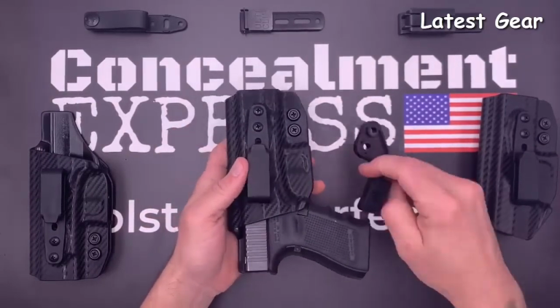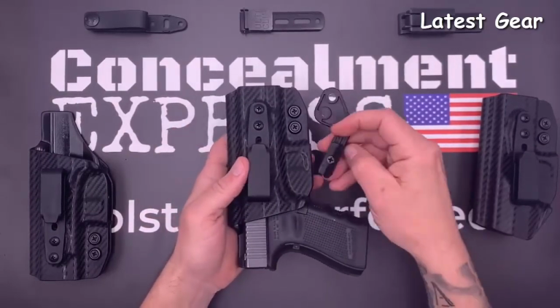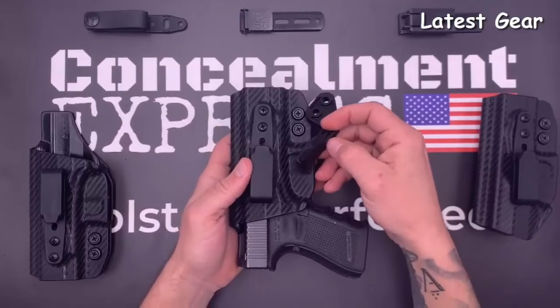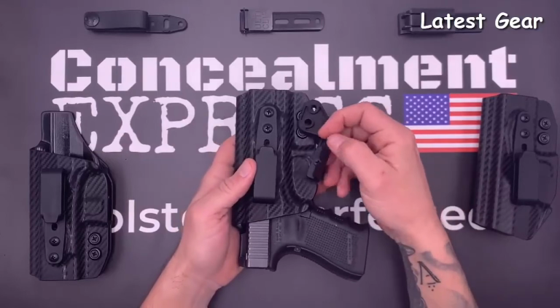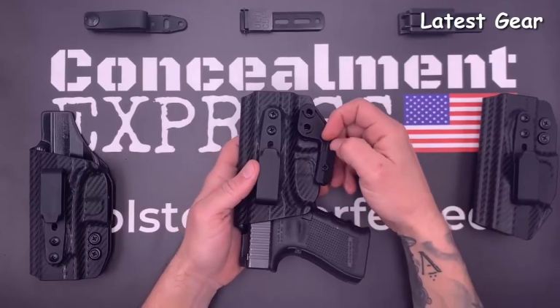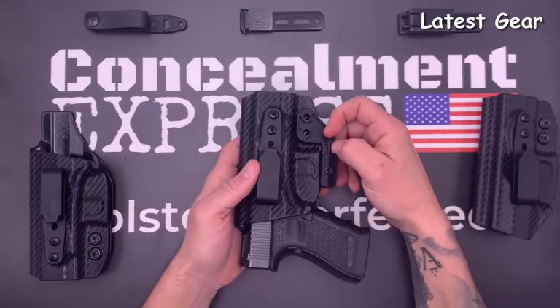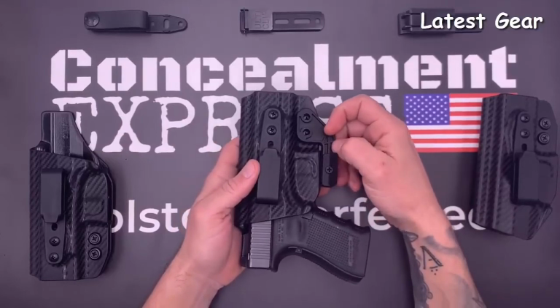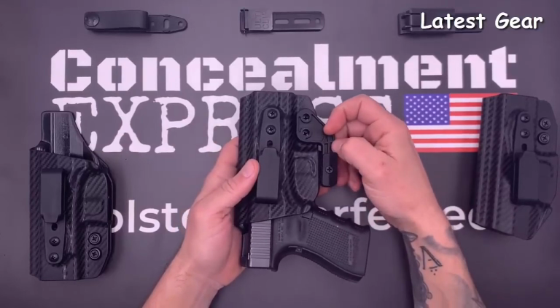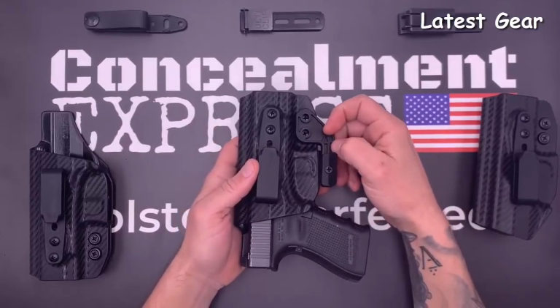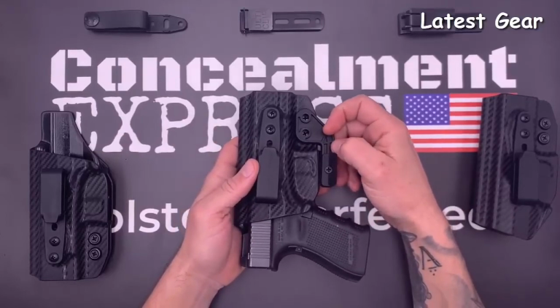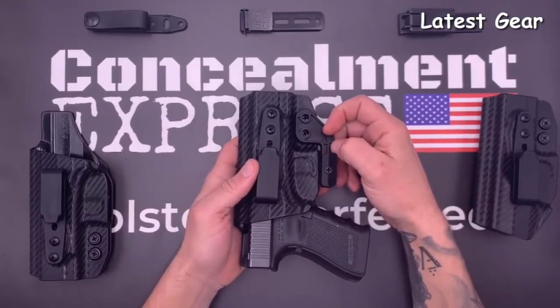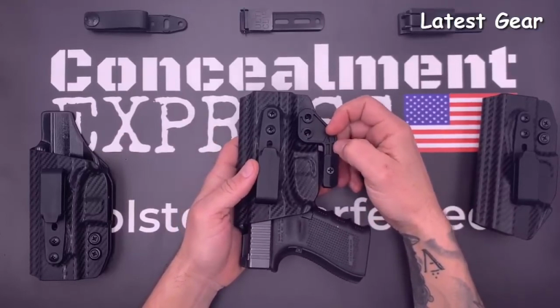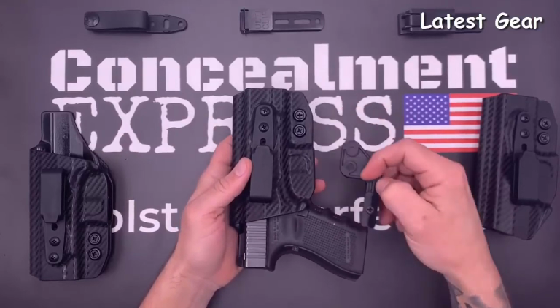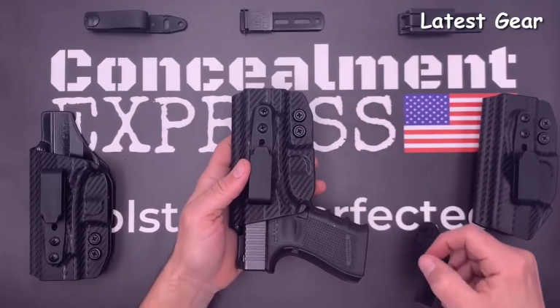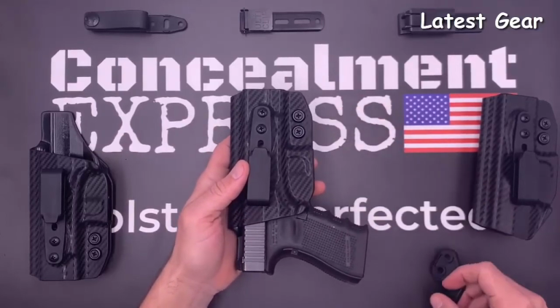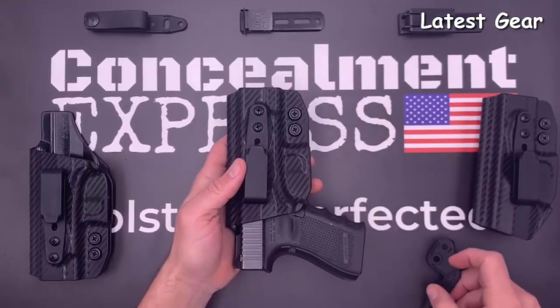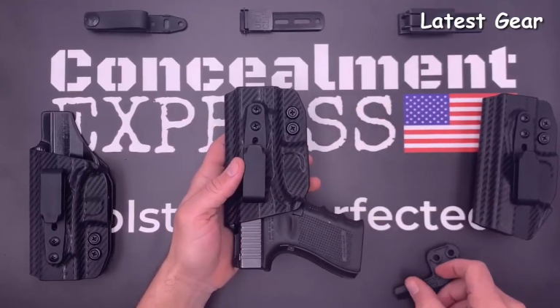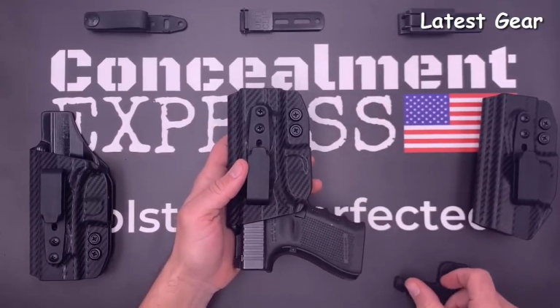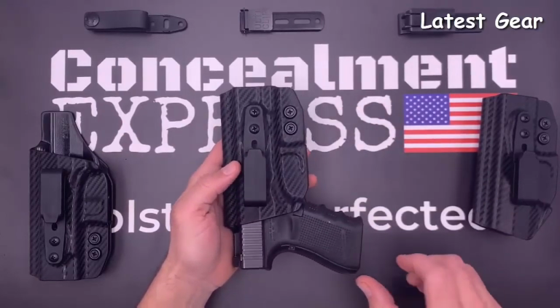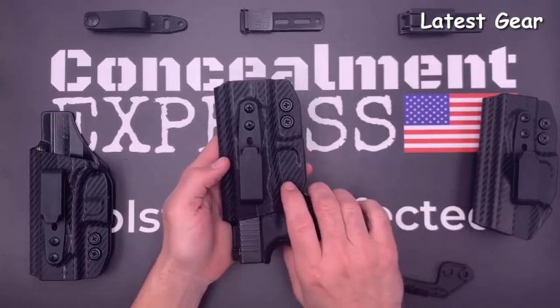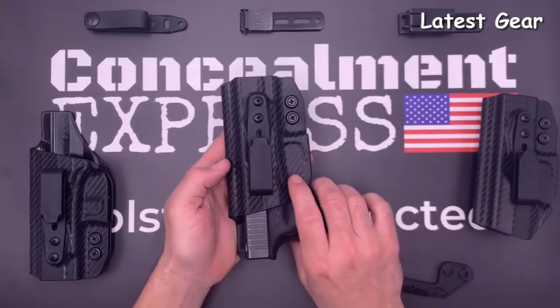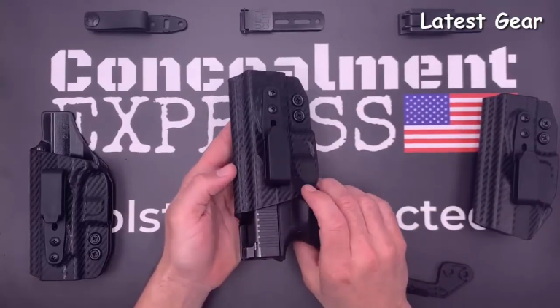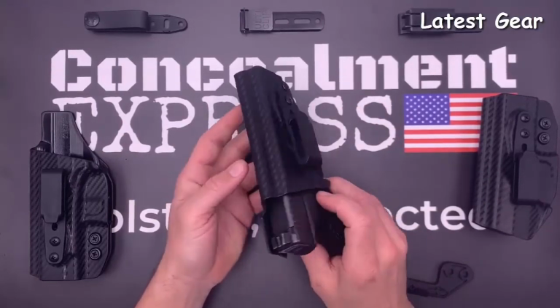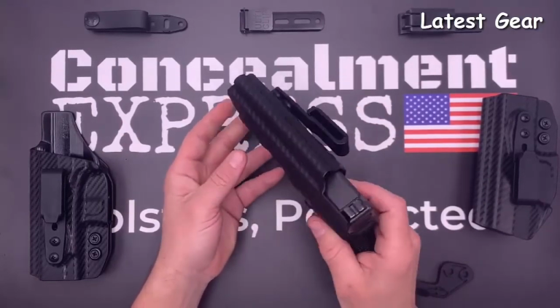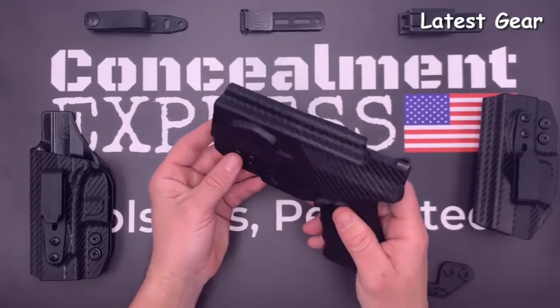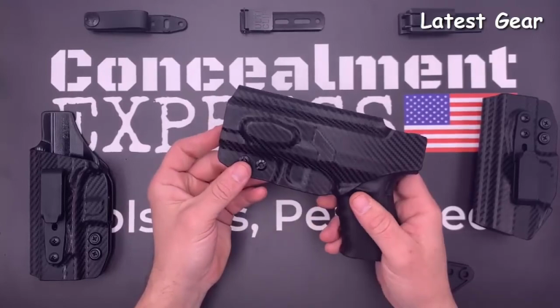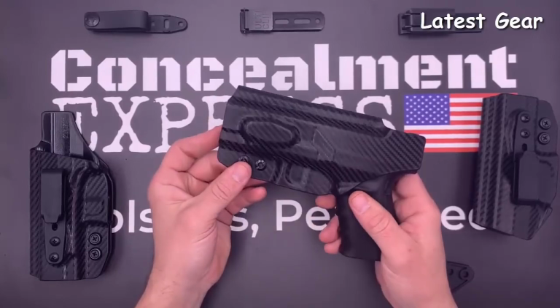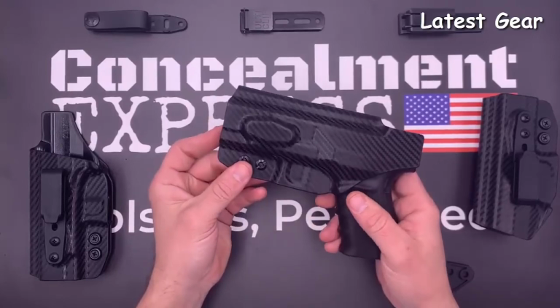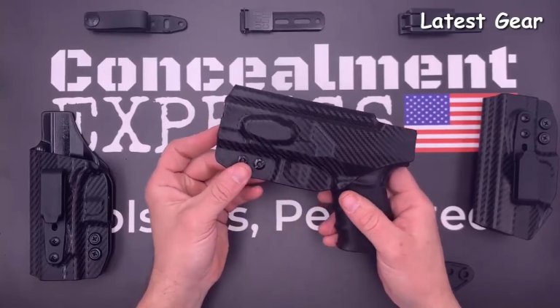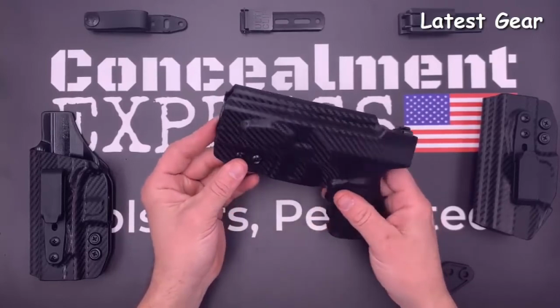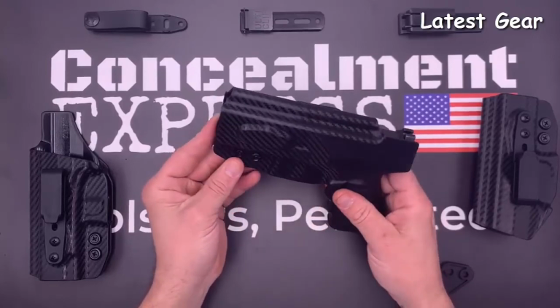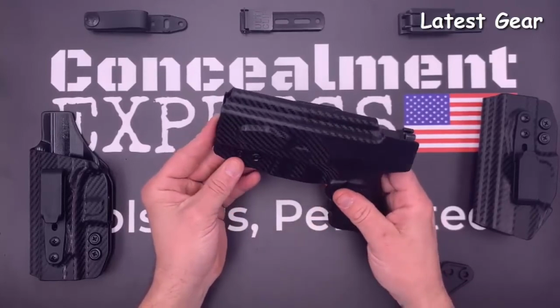All of our holsters are 100% precision designed and crafted from start to finish right here in the USA, and are guaranteed for life.